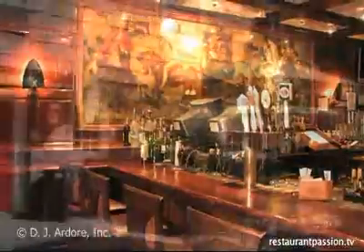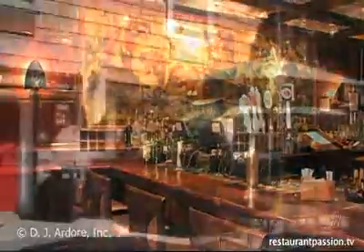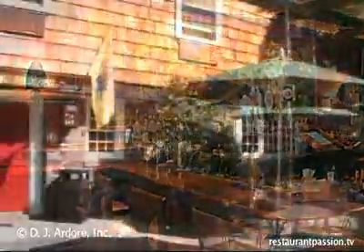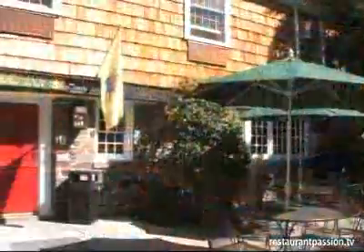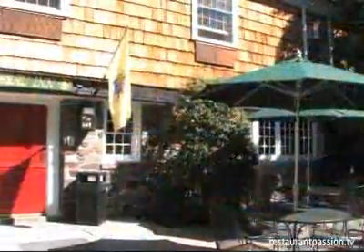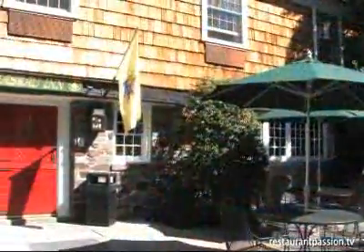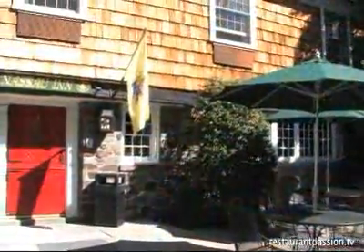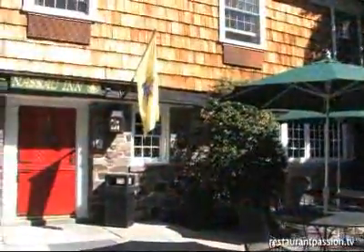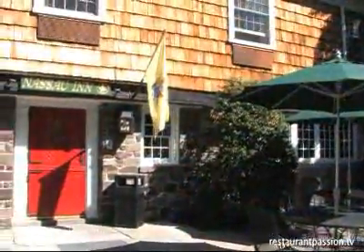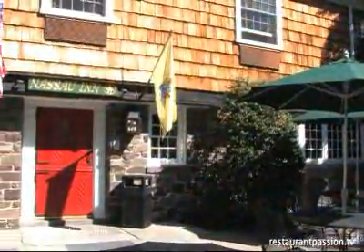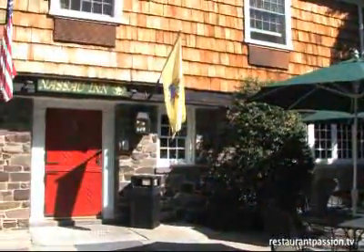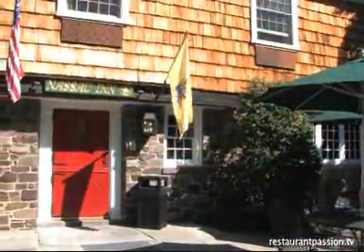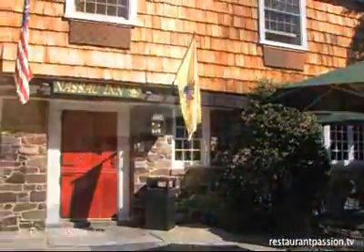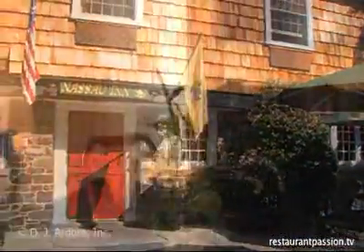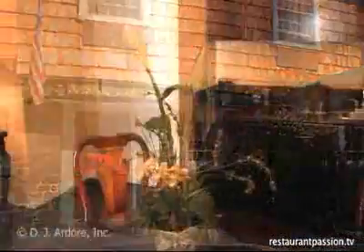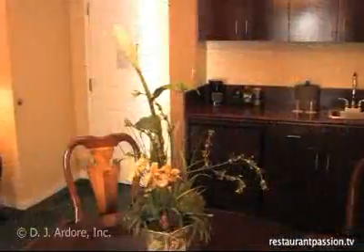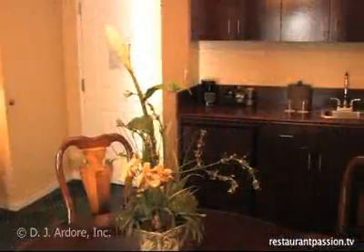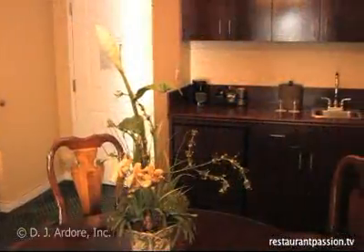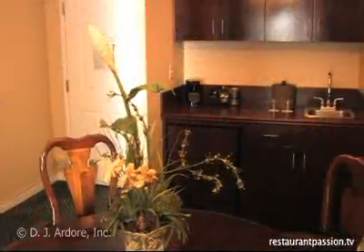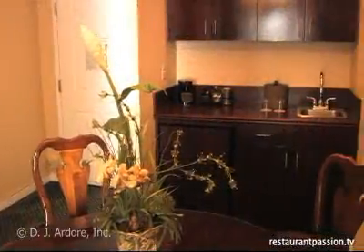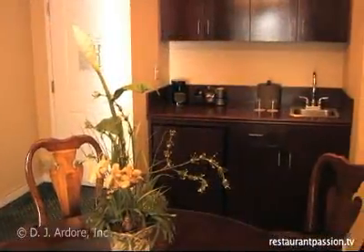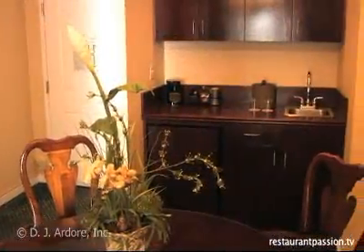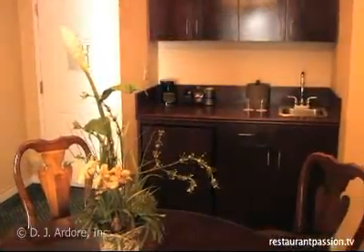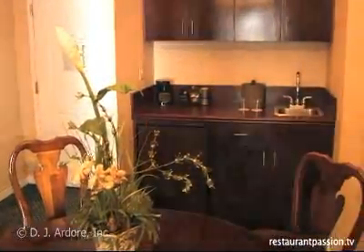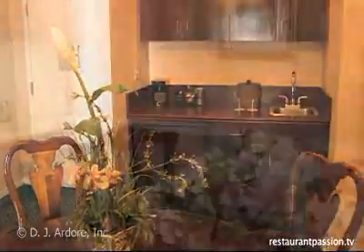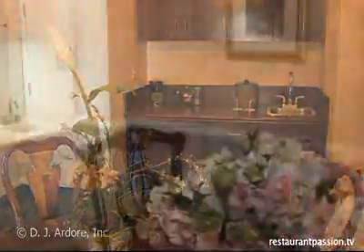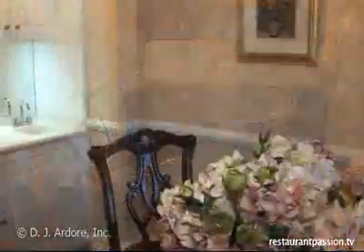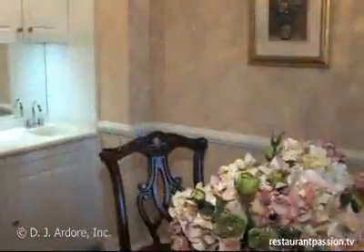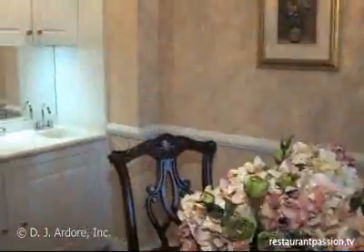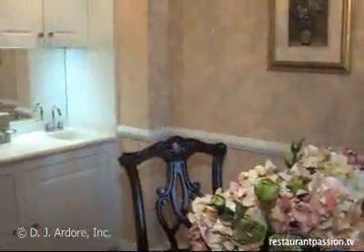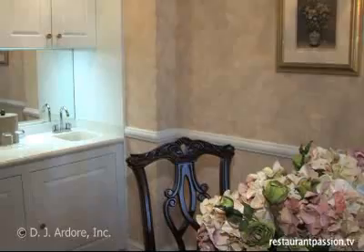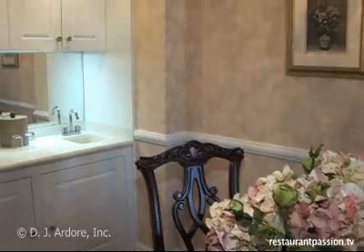Many couples celebrate their weddings at the Nassau Inn each year and enjoy the exquisite Dolly Madison Bridal Suite.